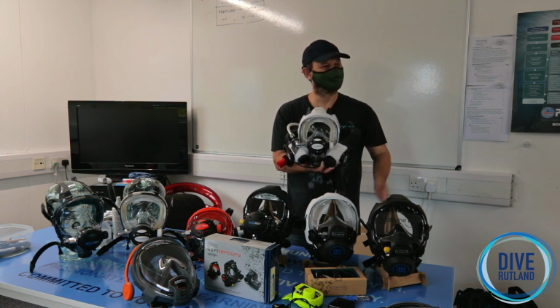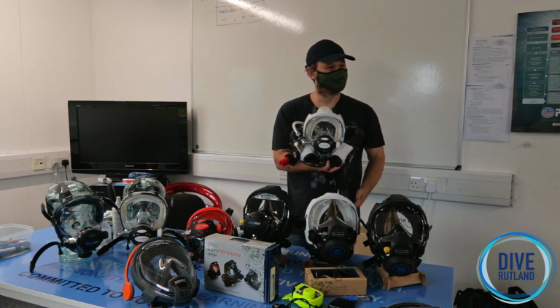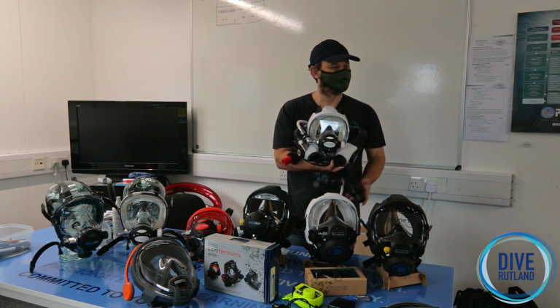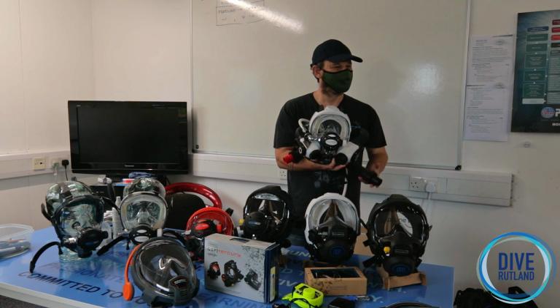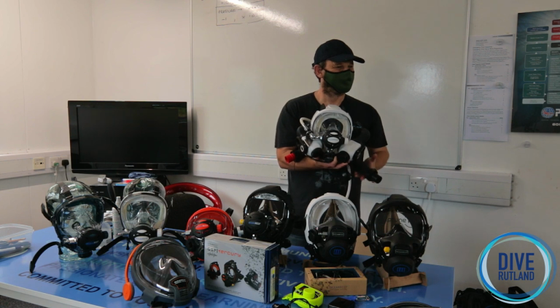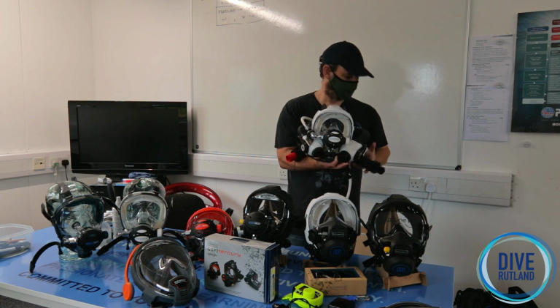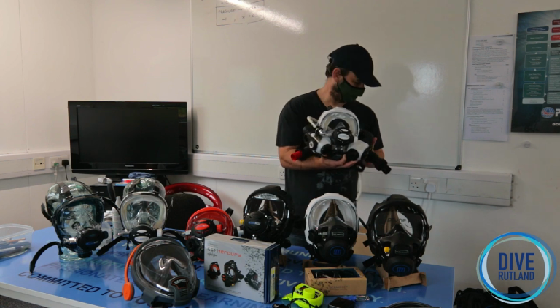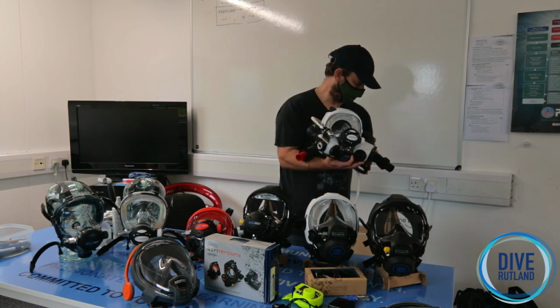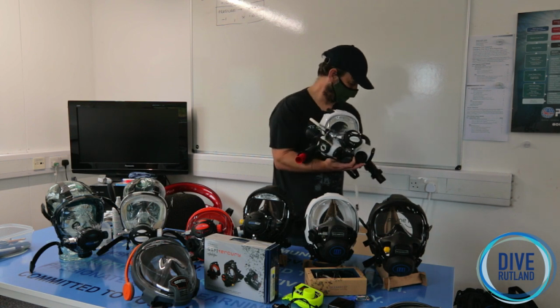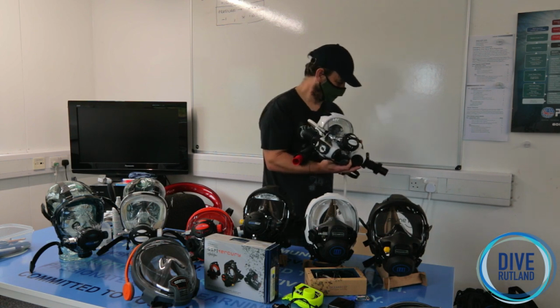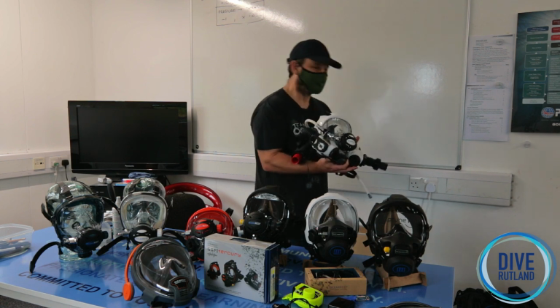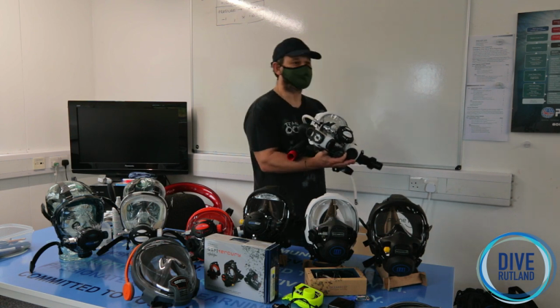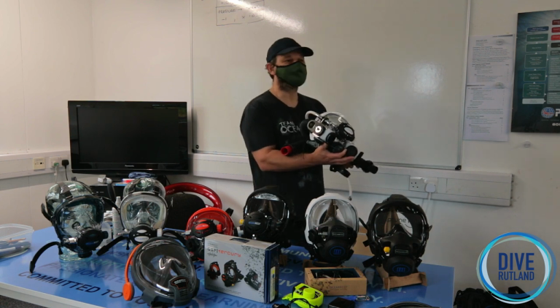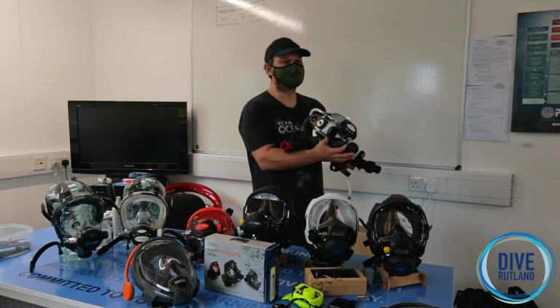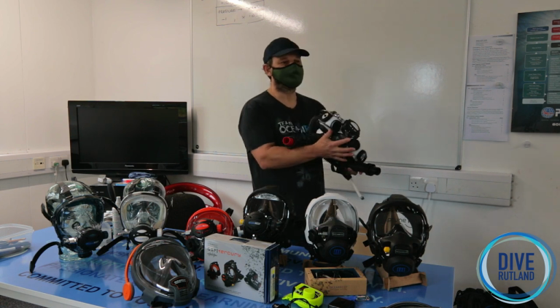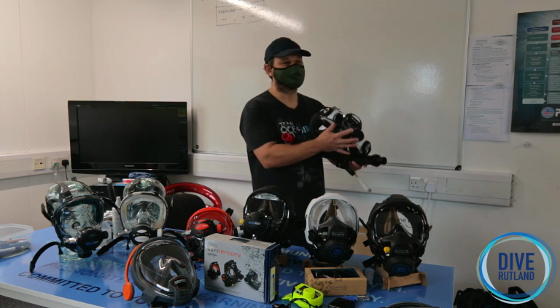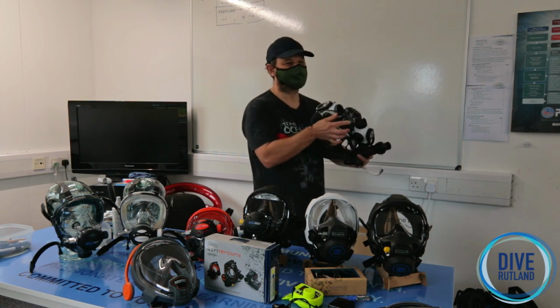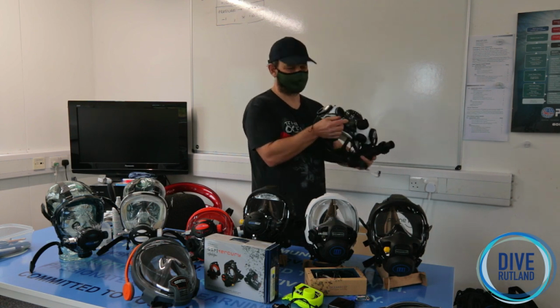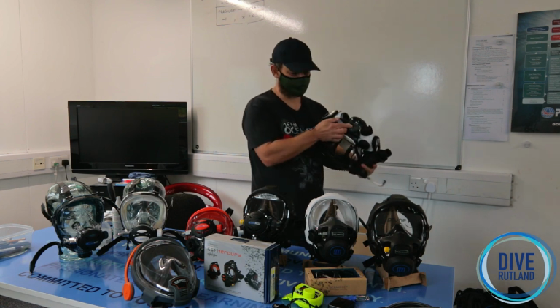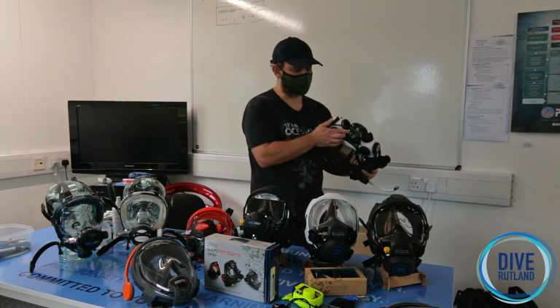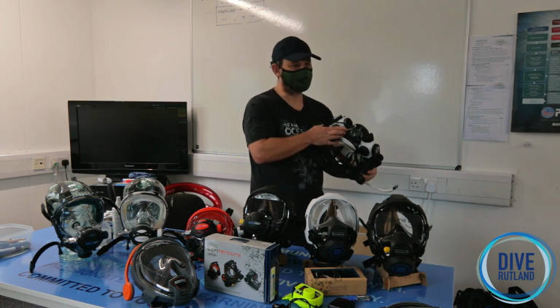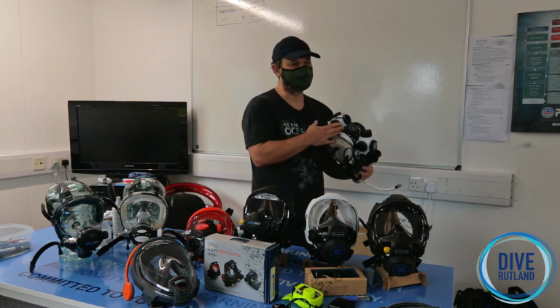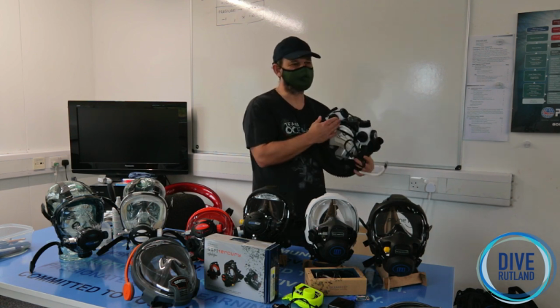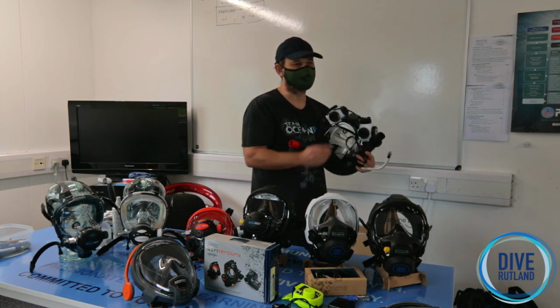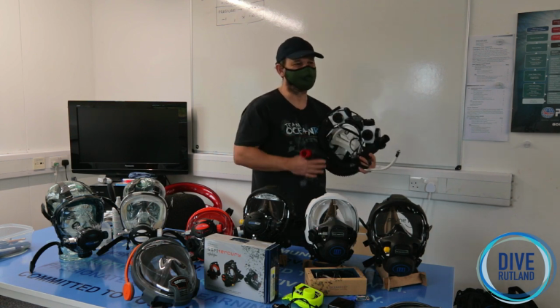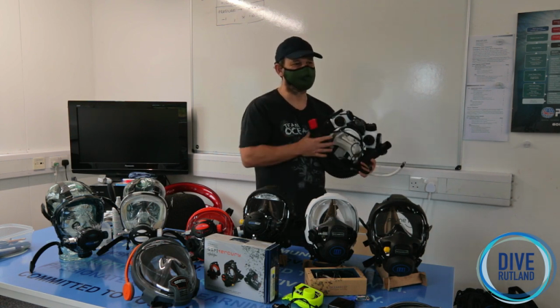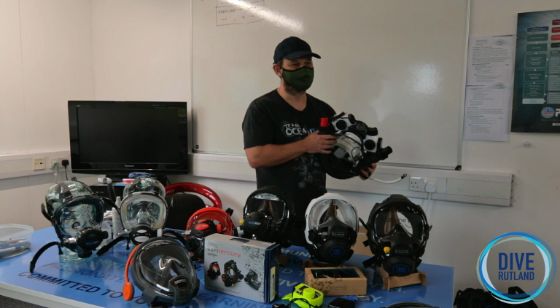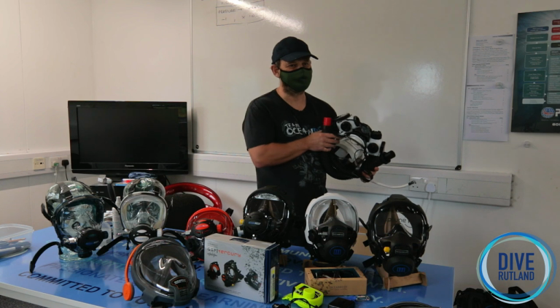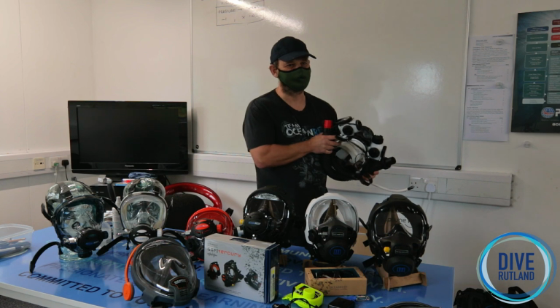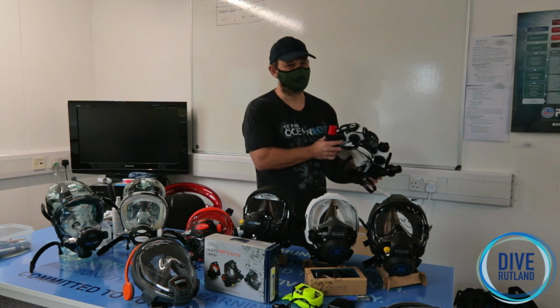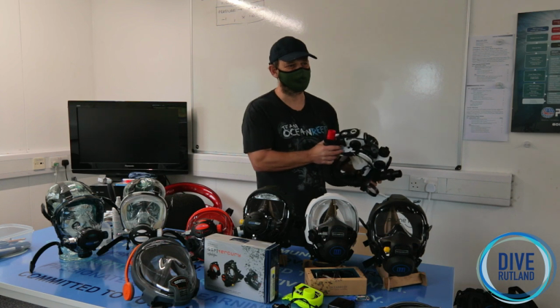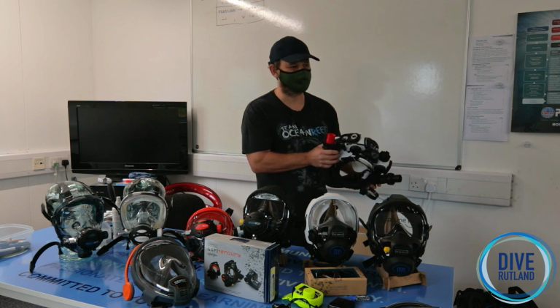The bag is available separately — just have a word with Dive Rutland and you can order that, and they are available now.